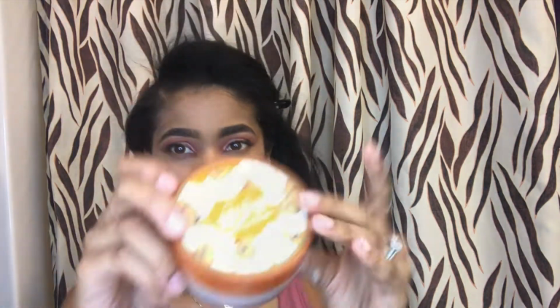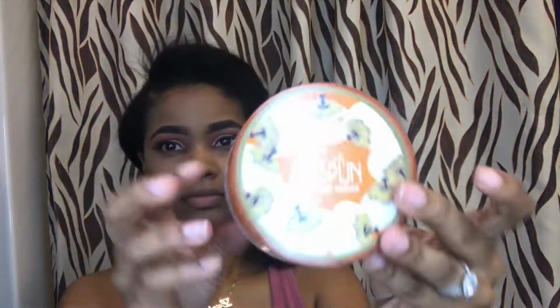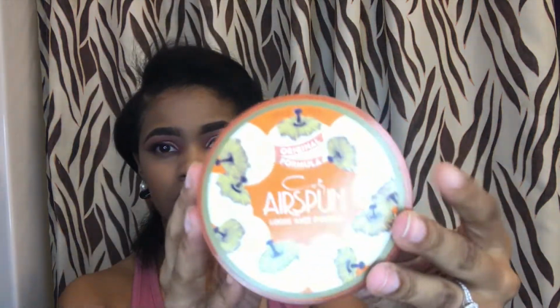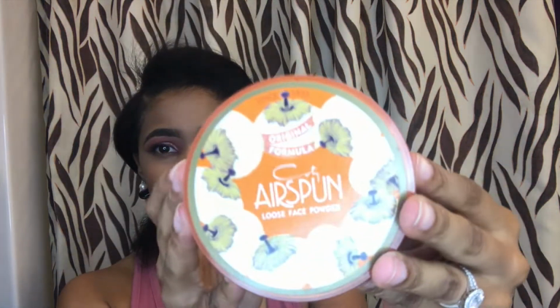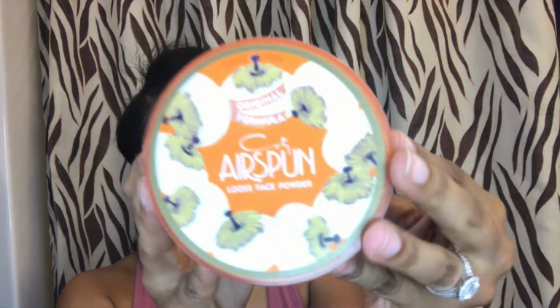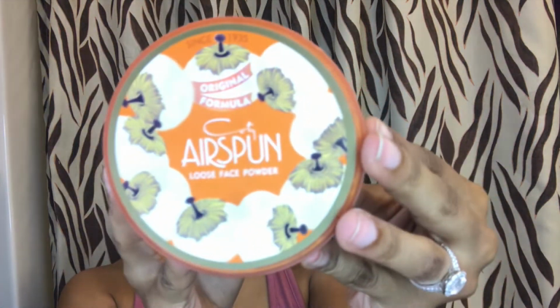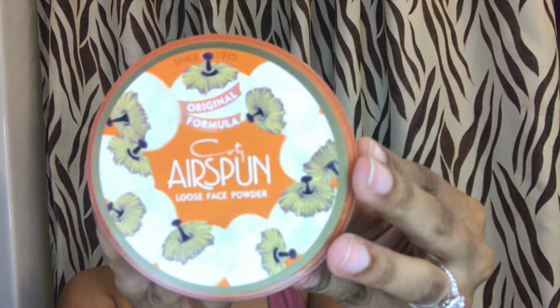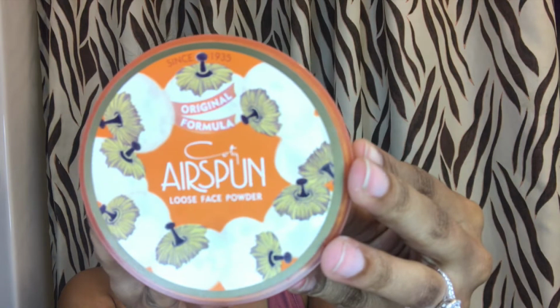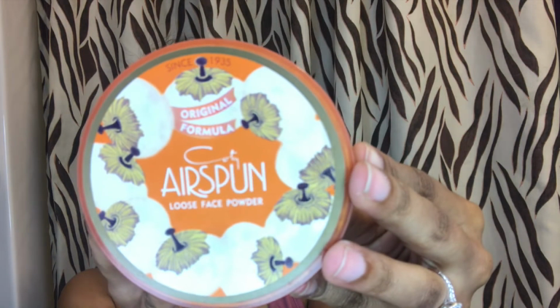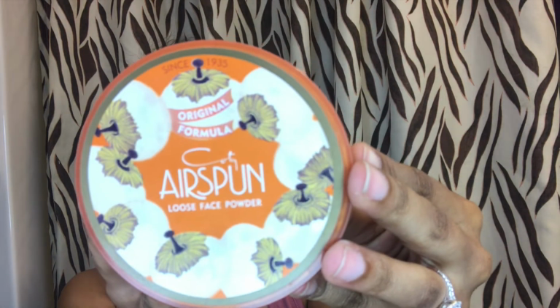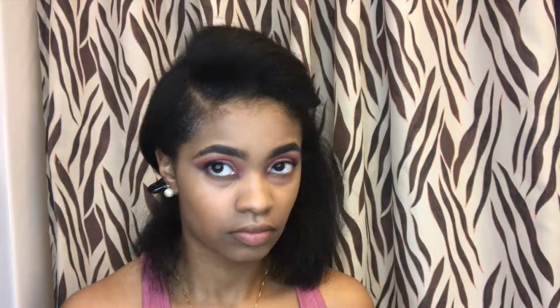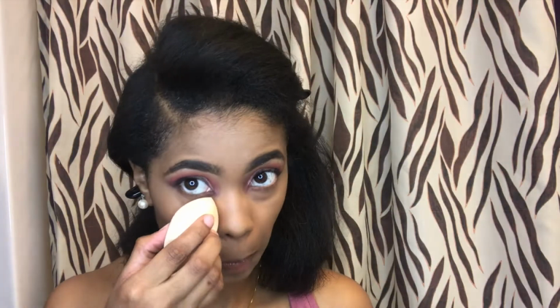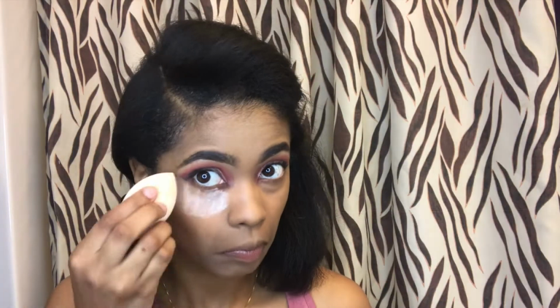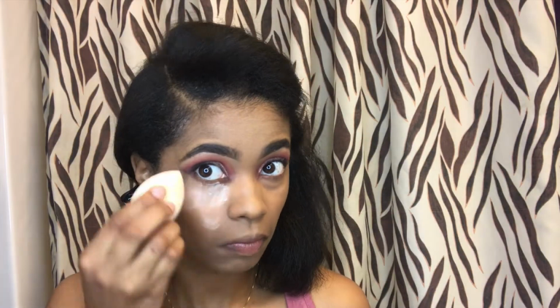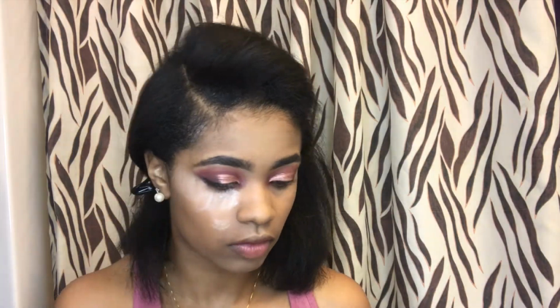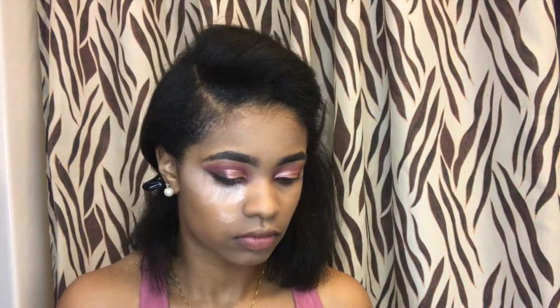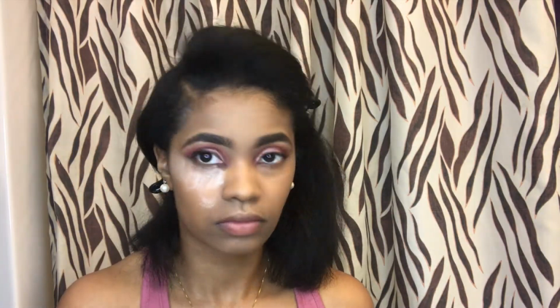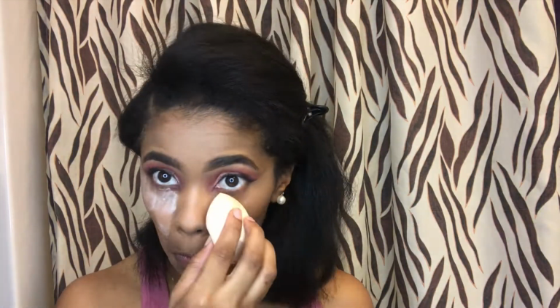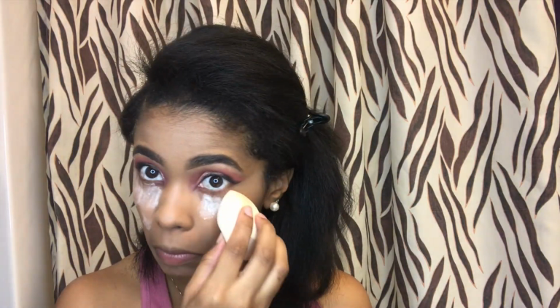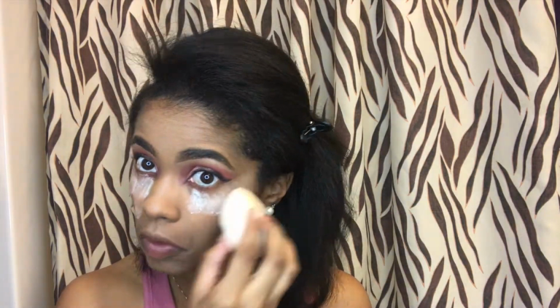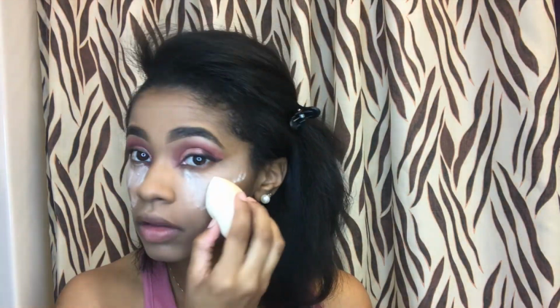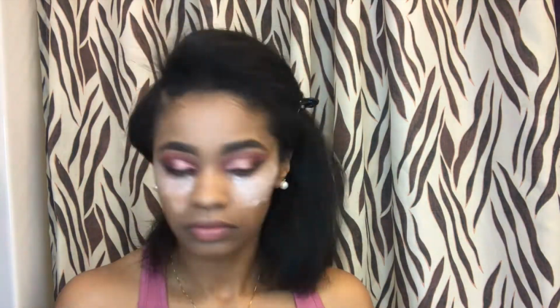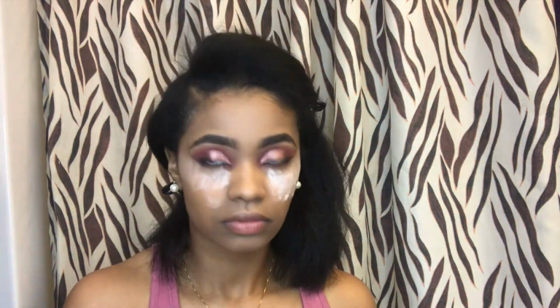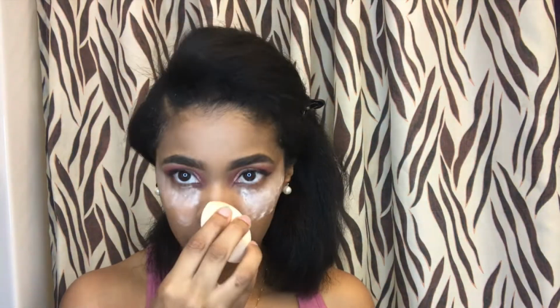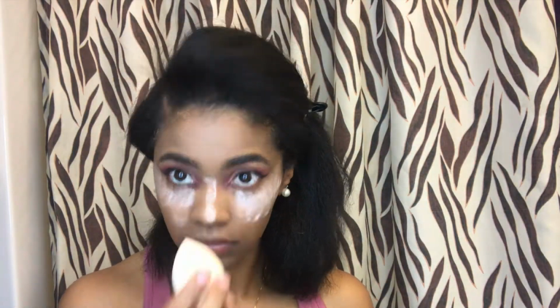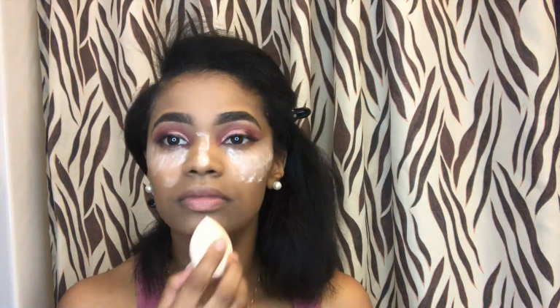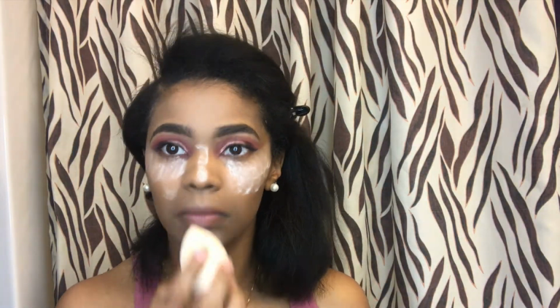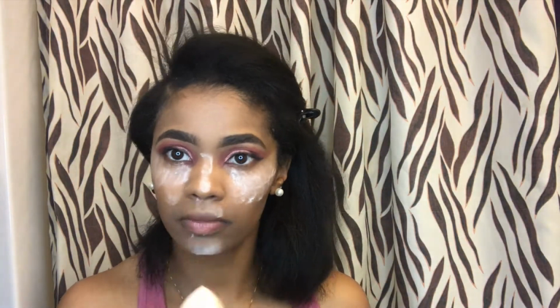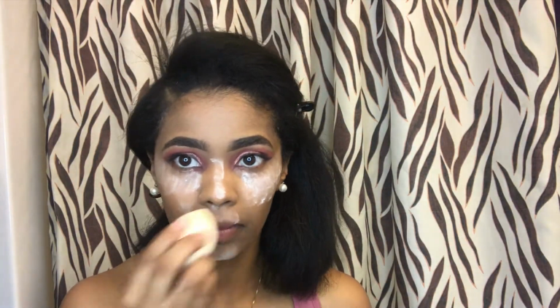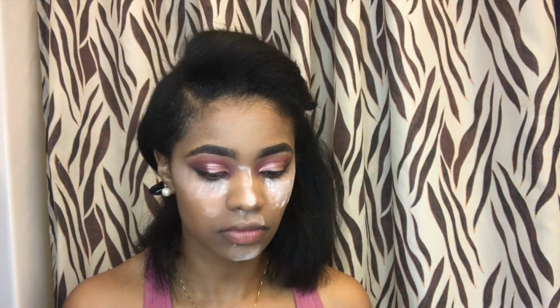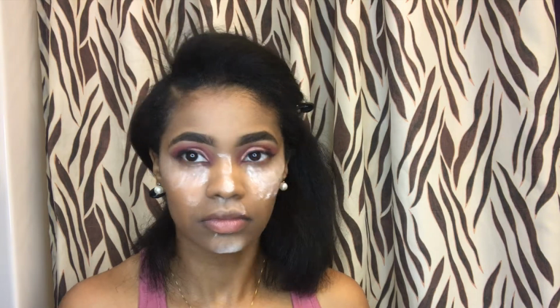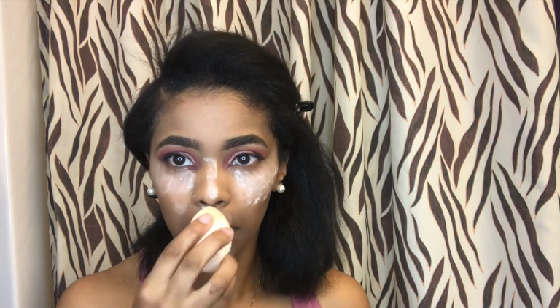Now I'm going to take this Air Spun in the color Translucent and I'm going to bake with this. I hate it, but that's what I'm working with.